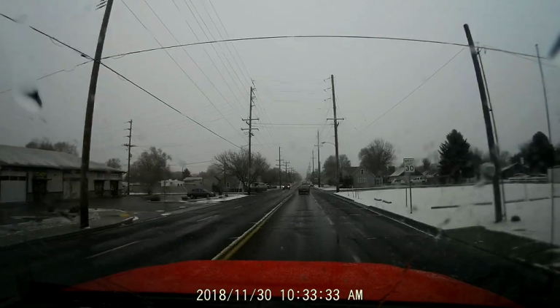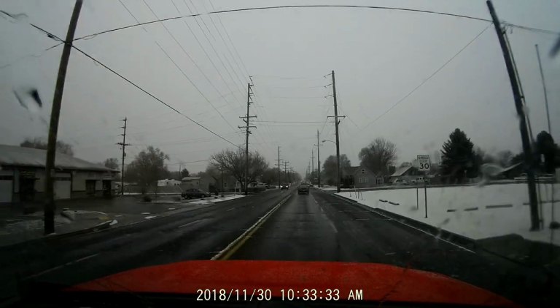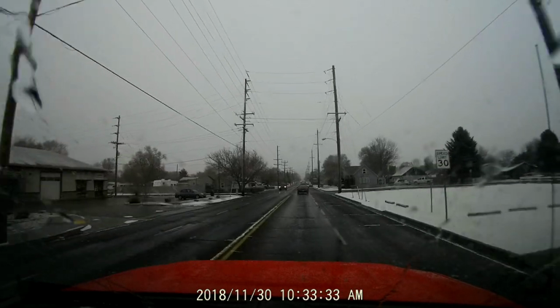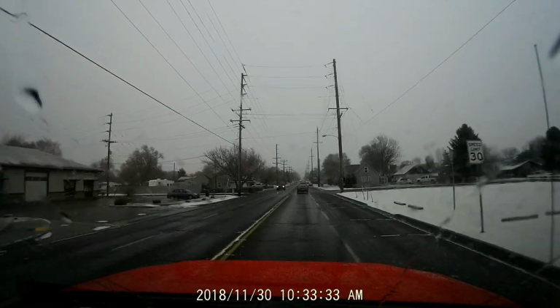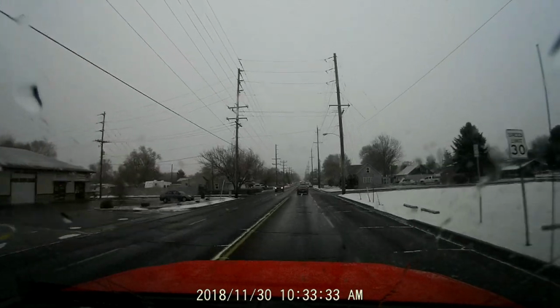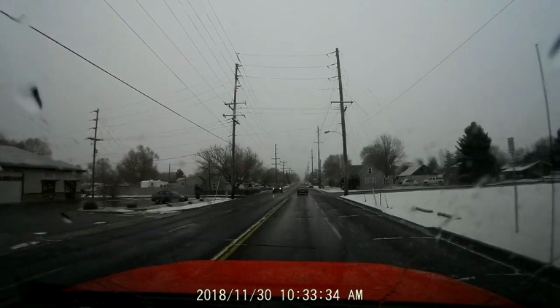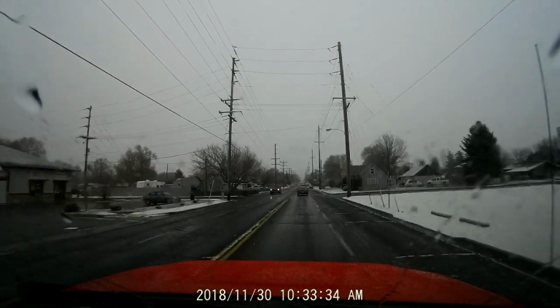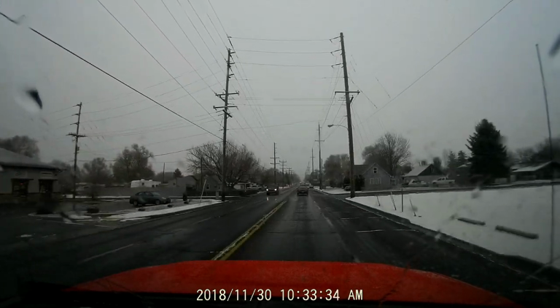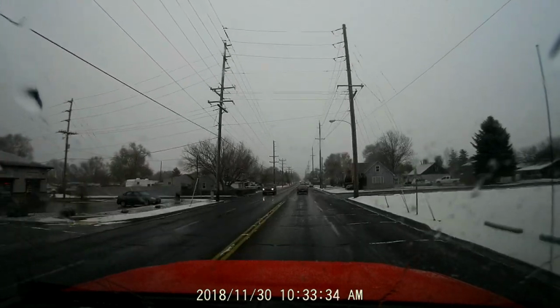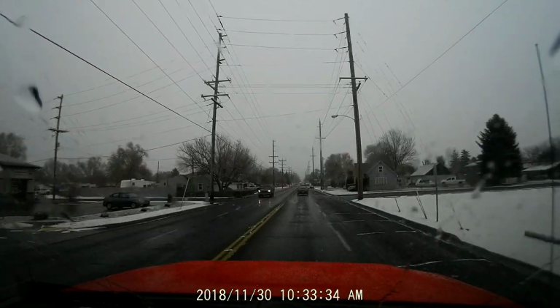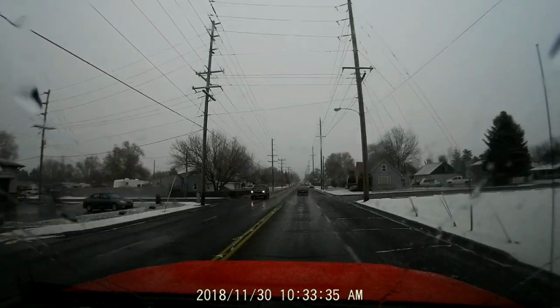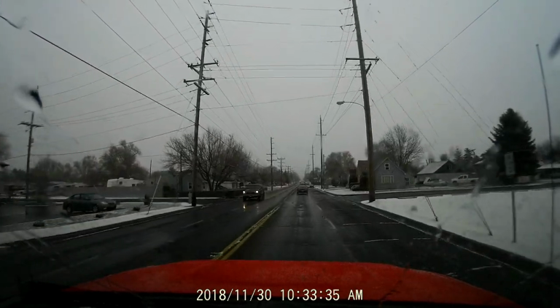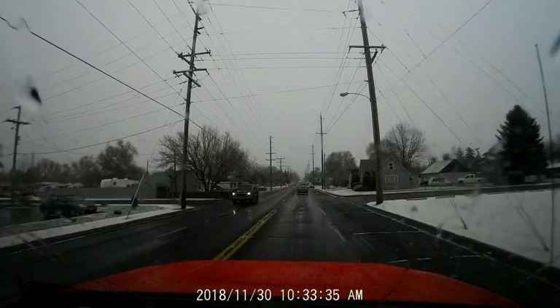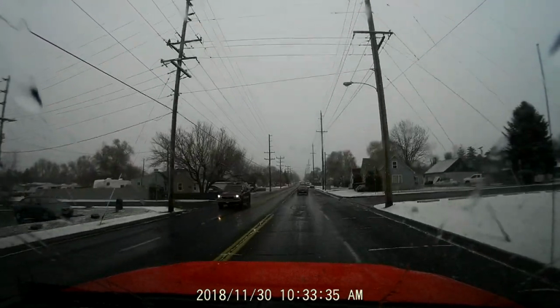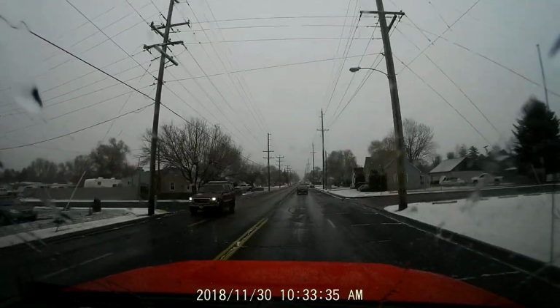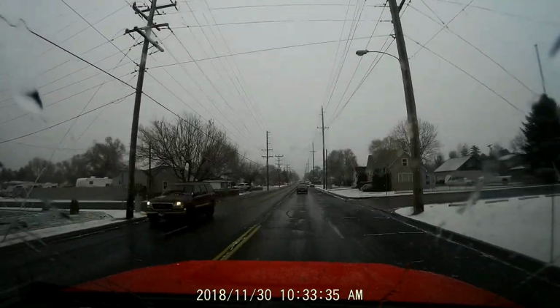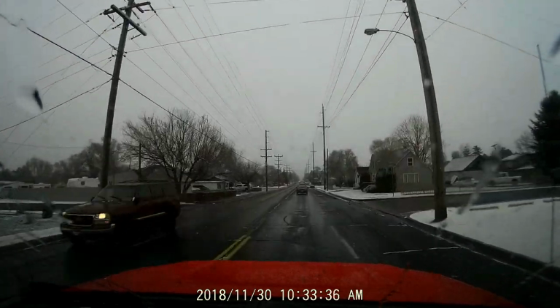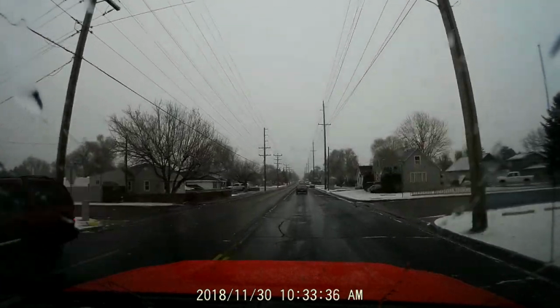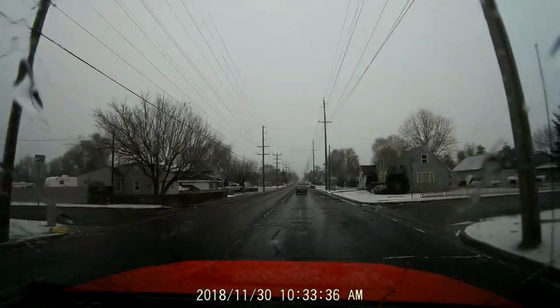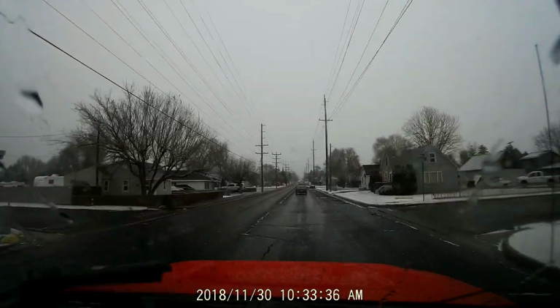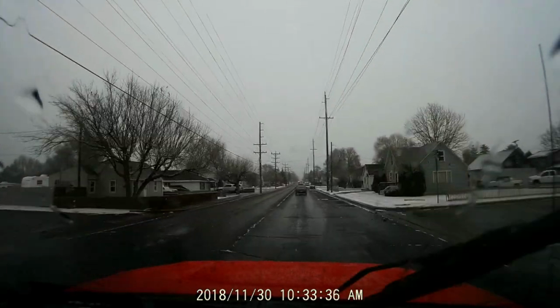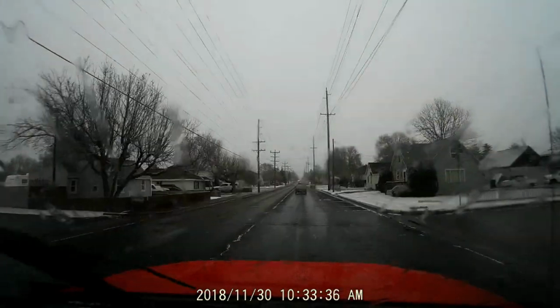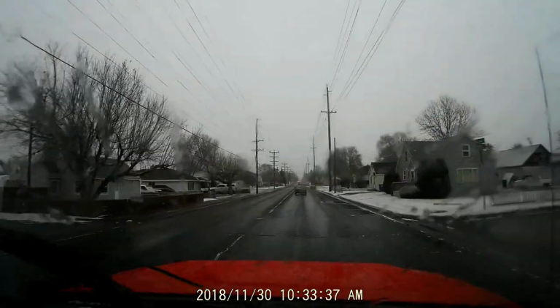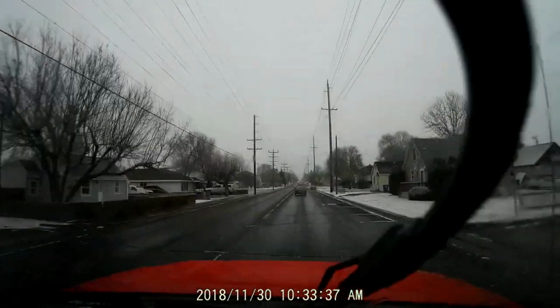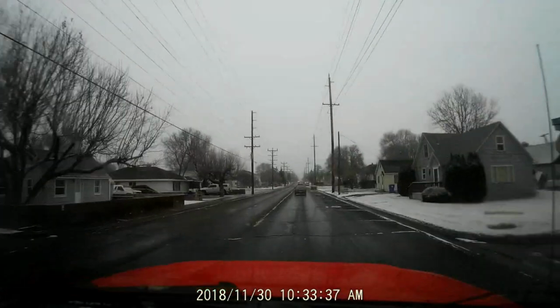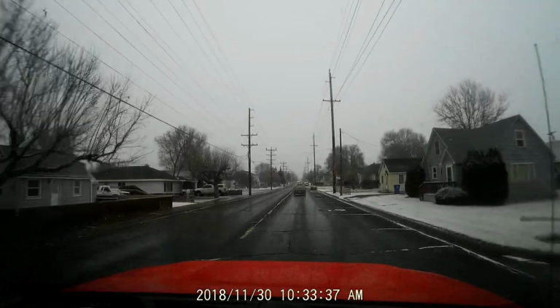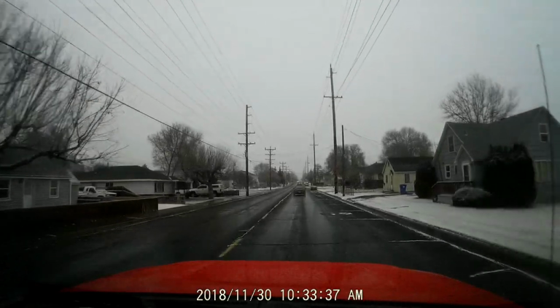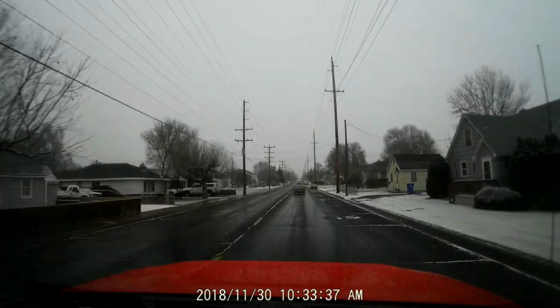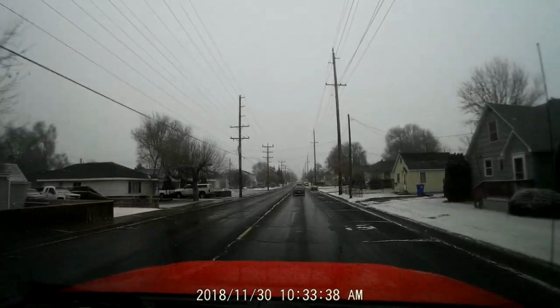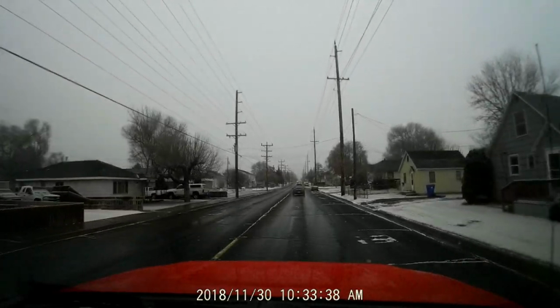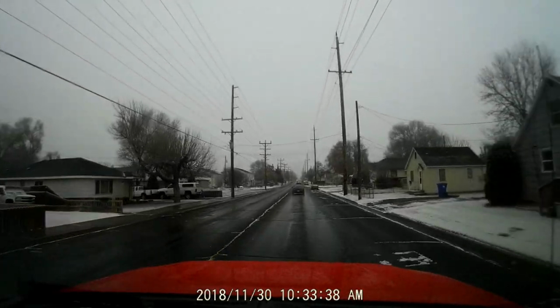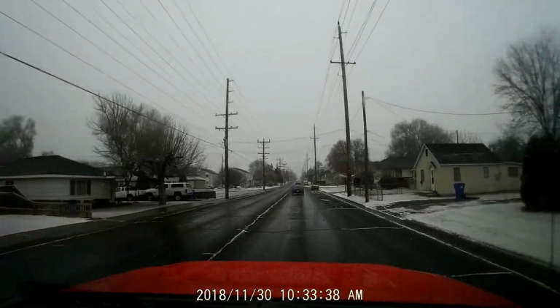At night, they're very dim — you can tell it's on, but it's not so bright that it's really in your face.